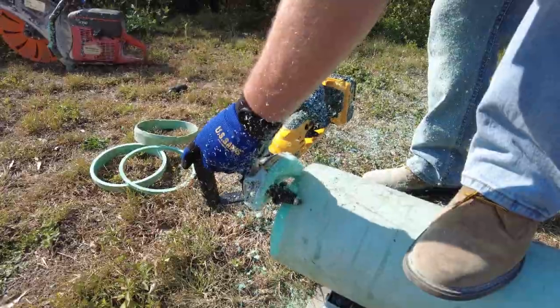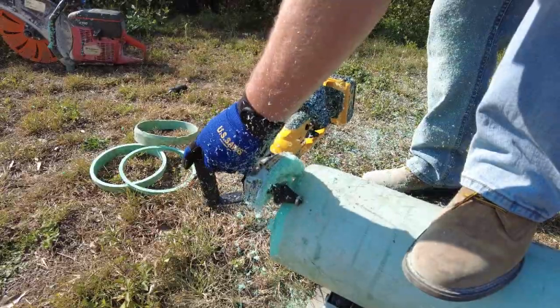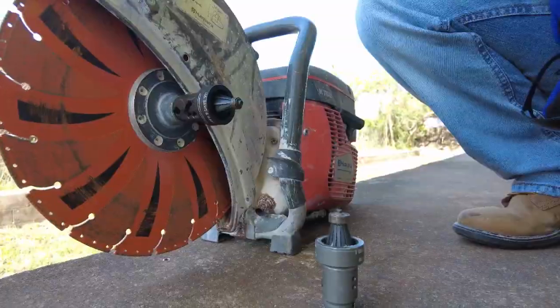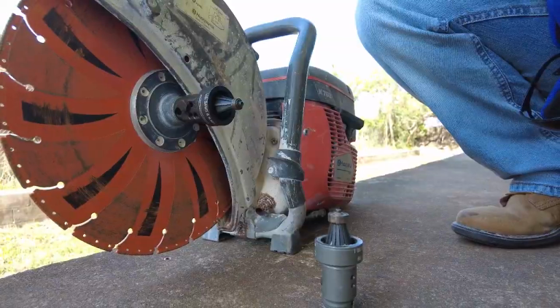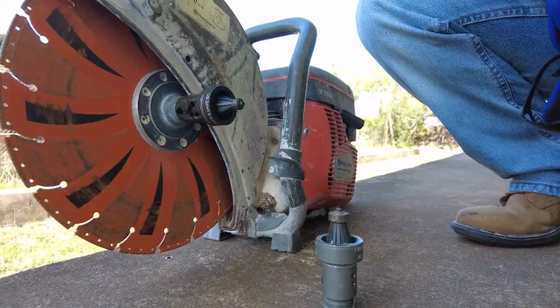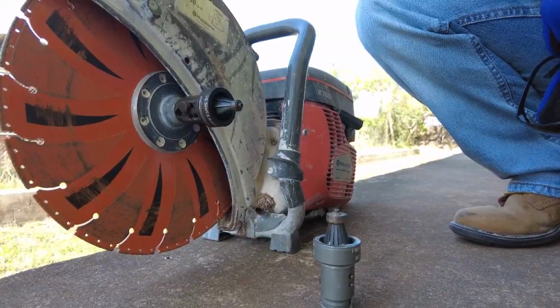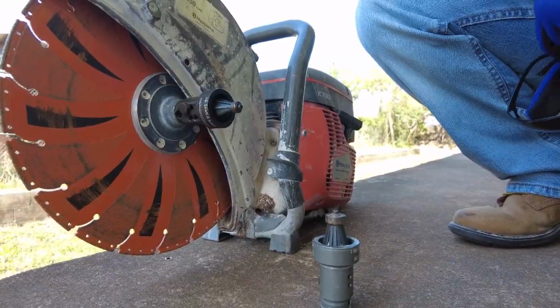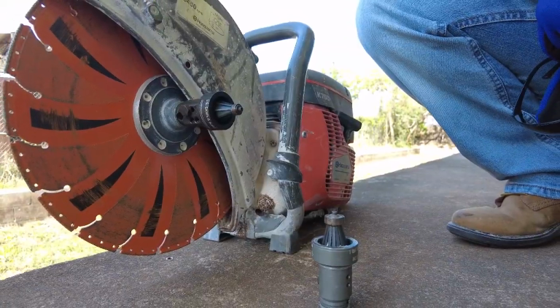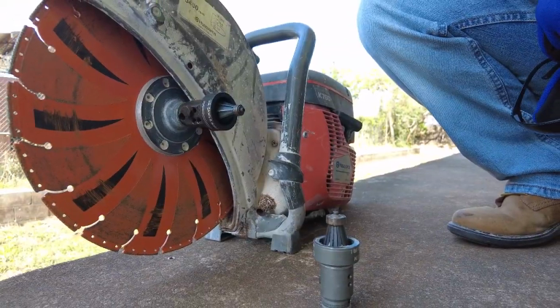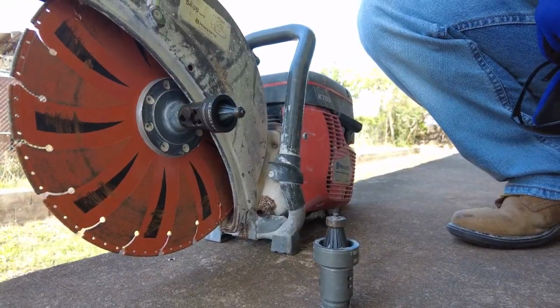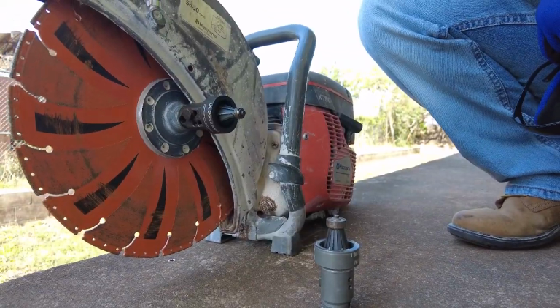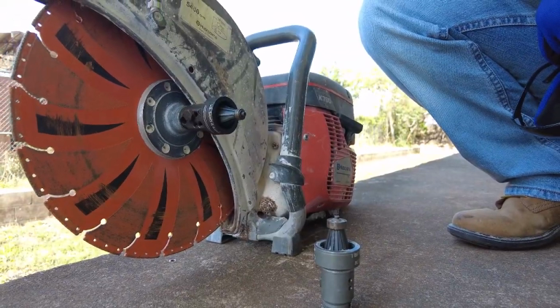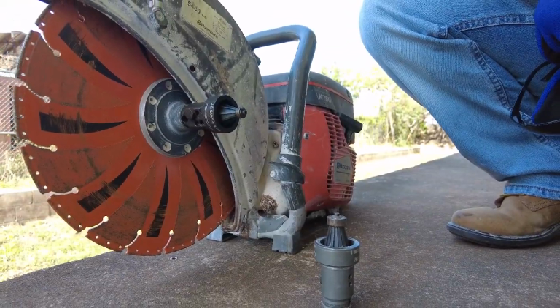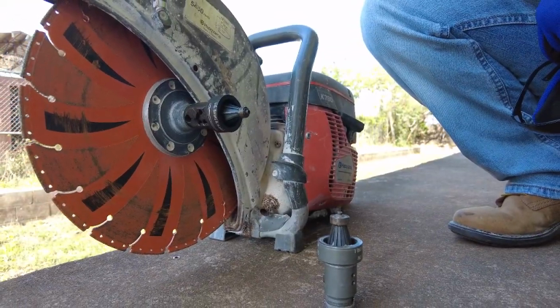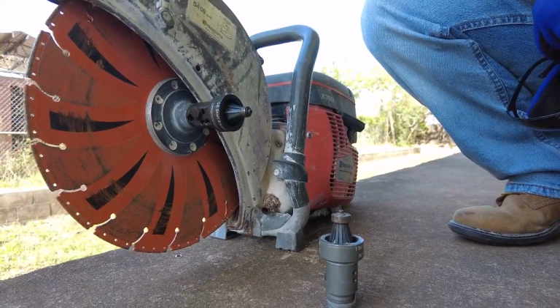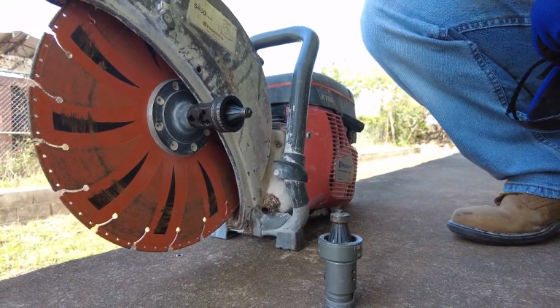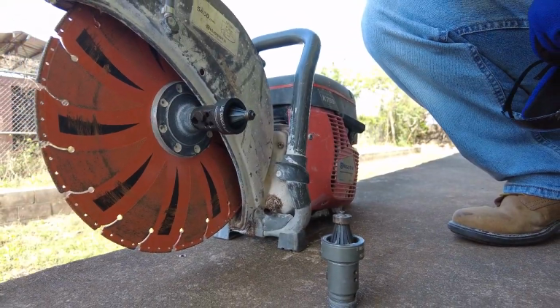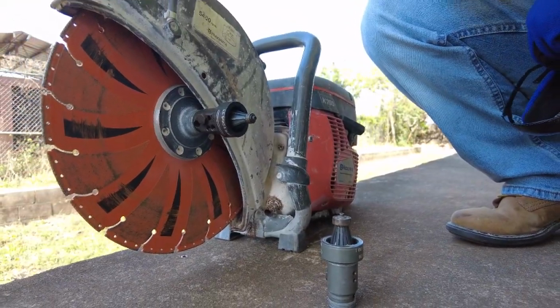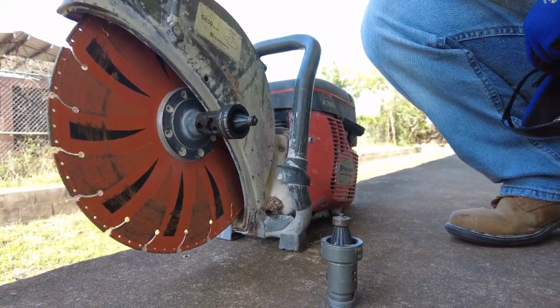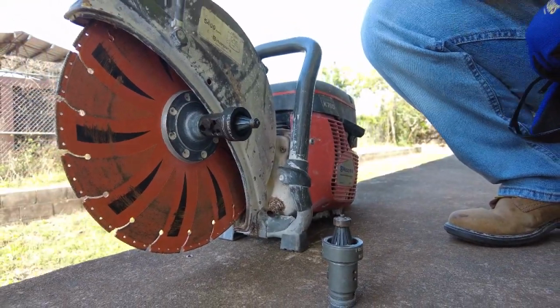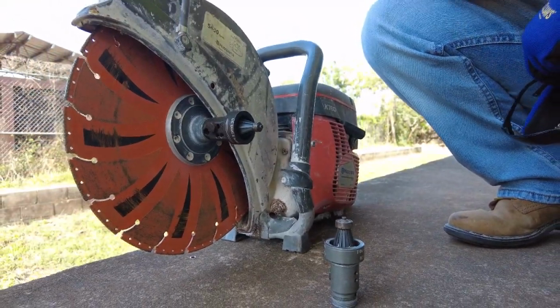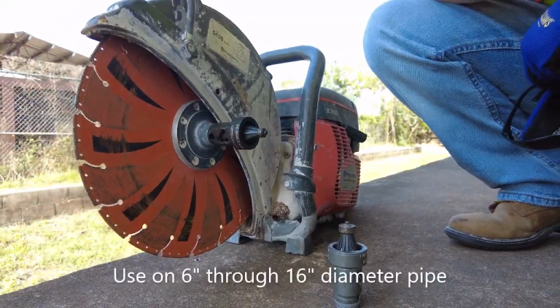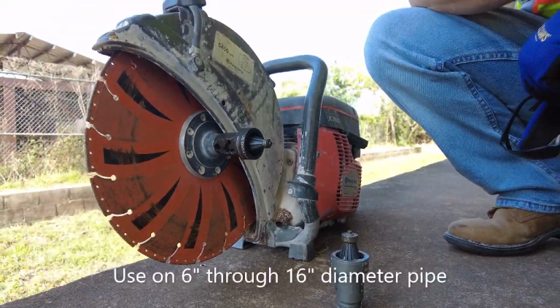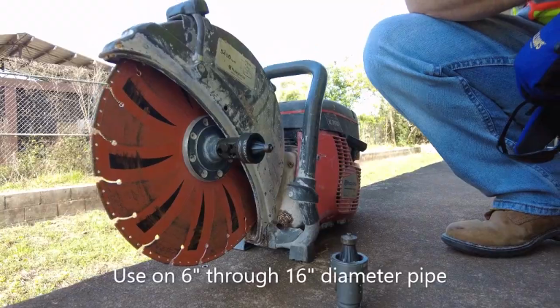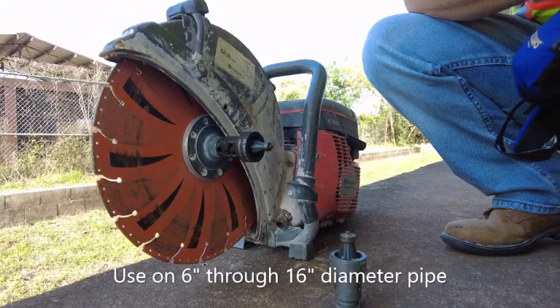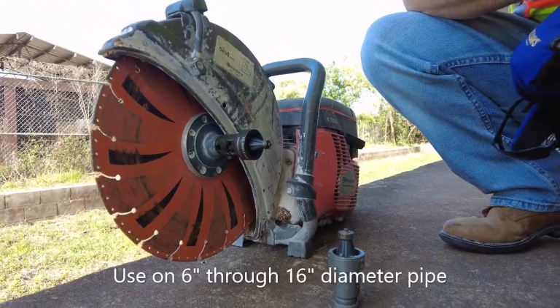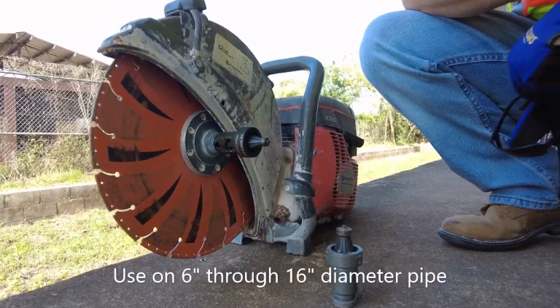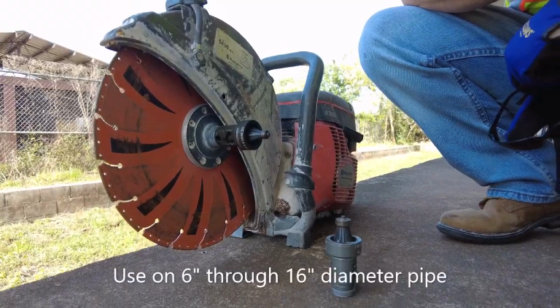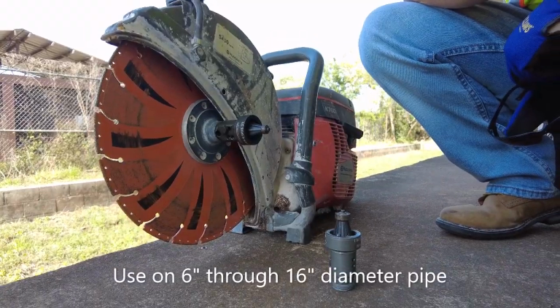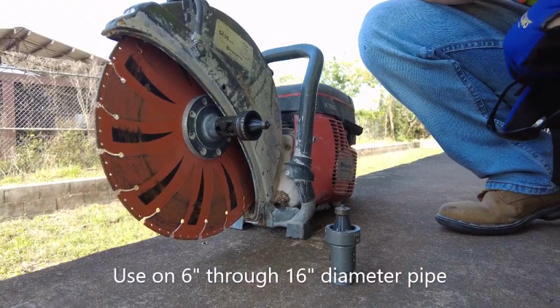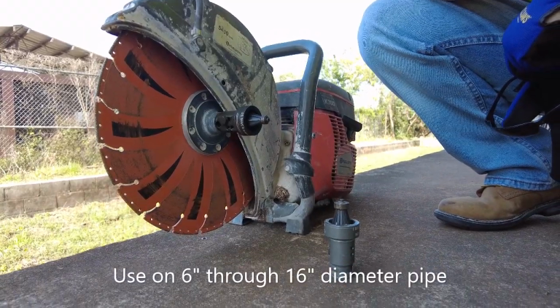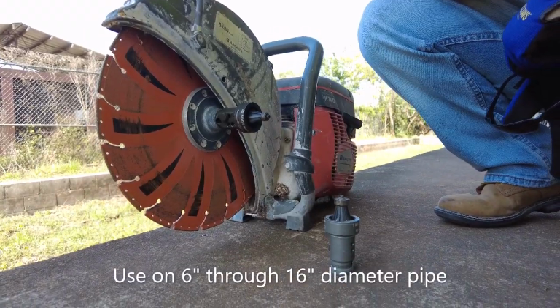What size pipe are these good for? These are good for six inch up to 16 inch diameter.